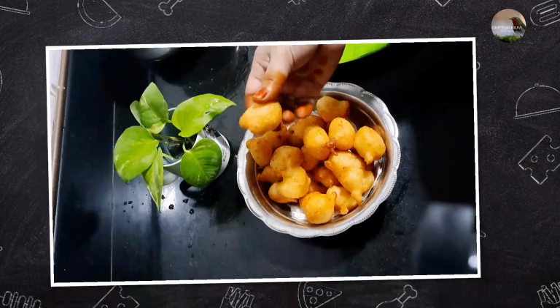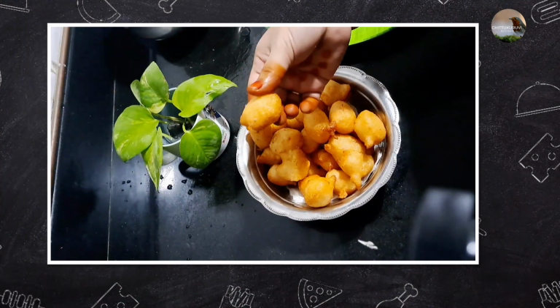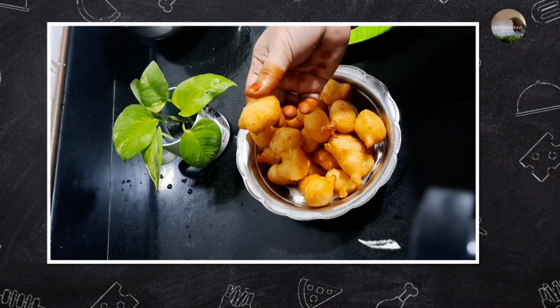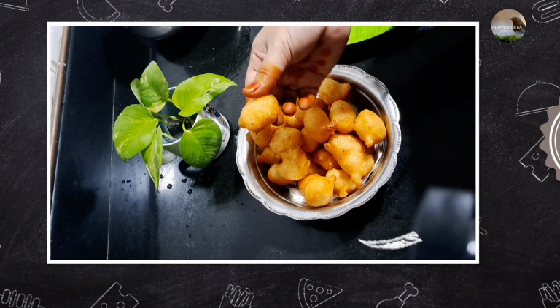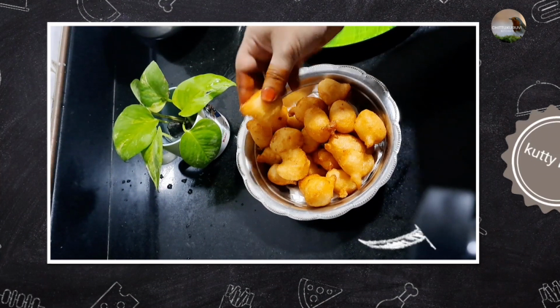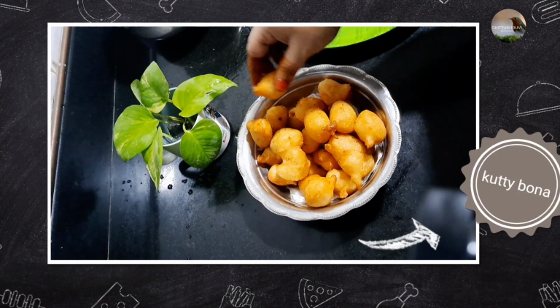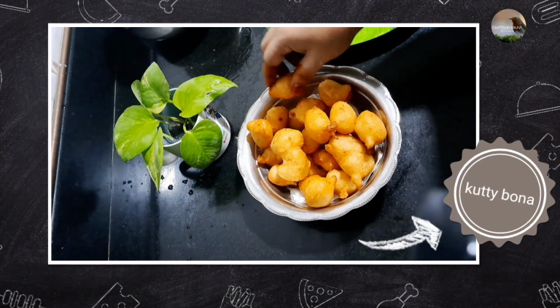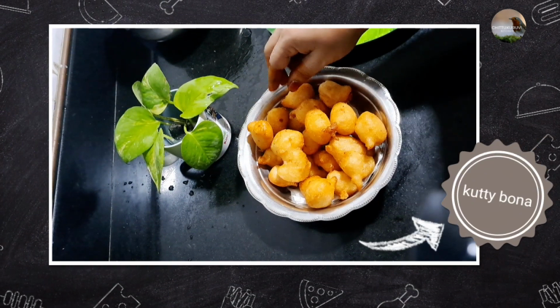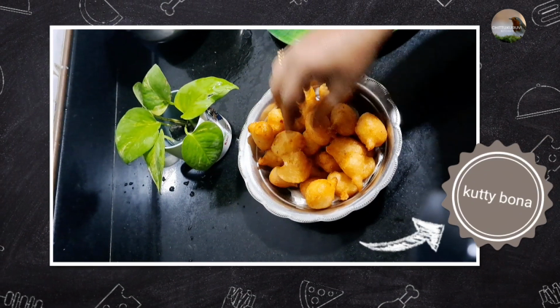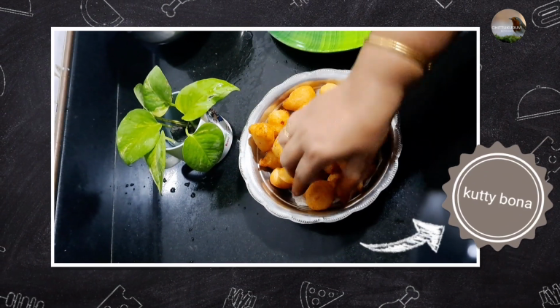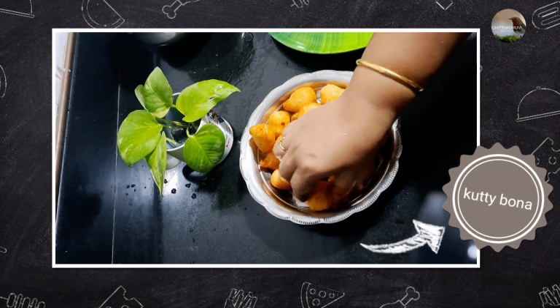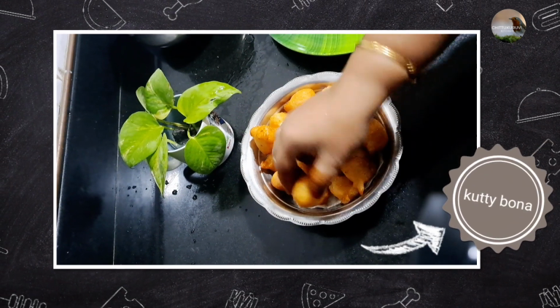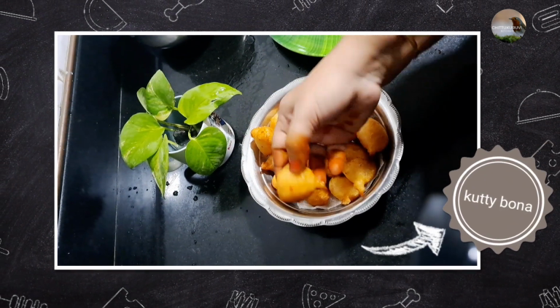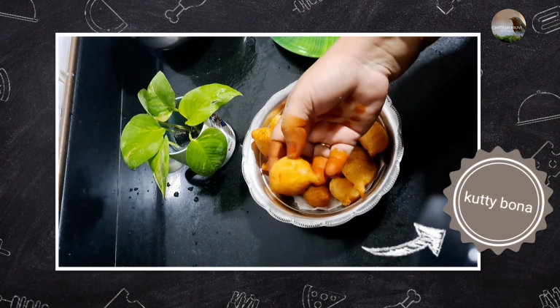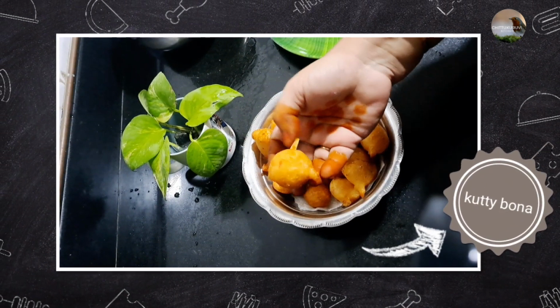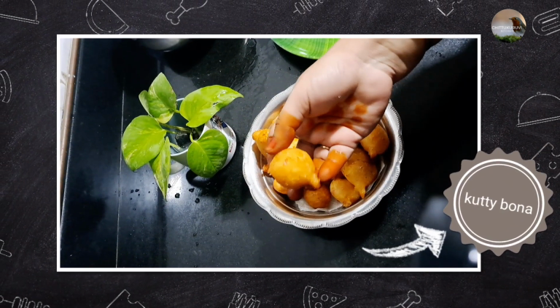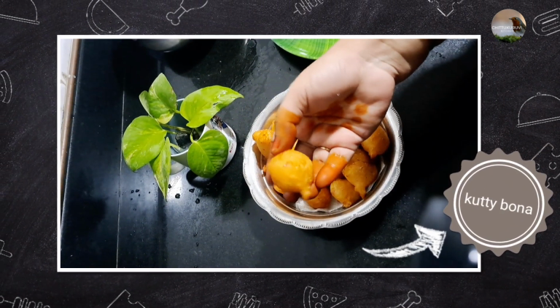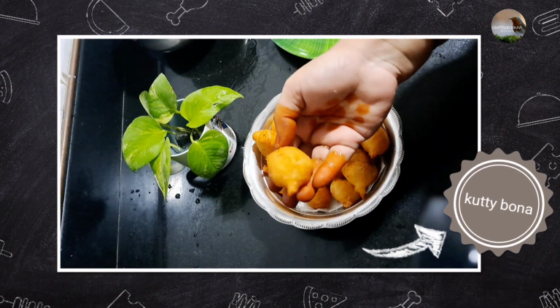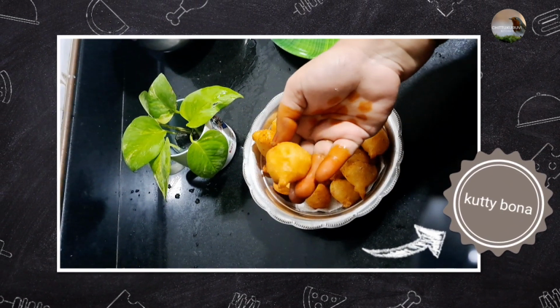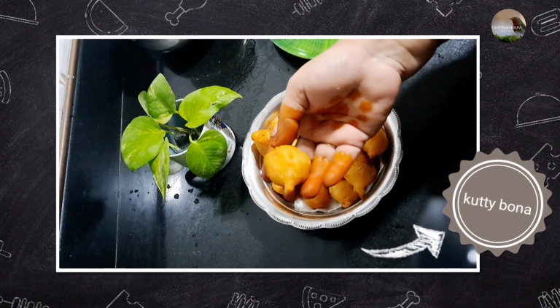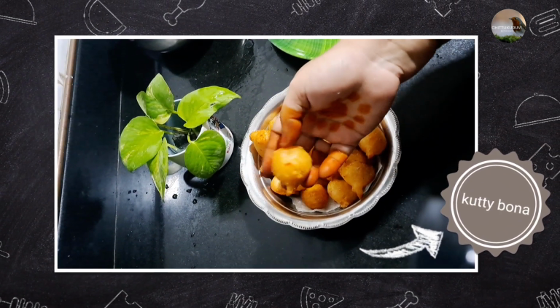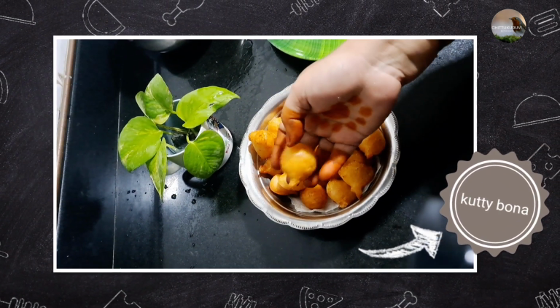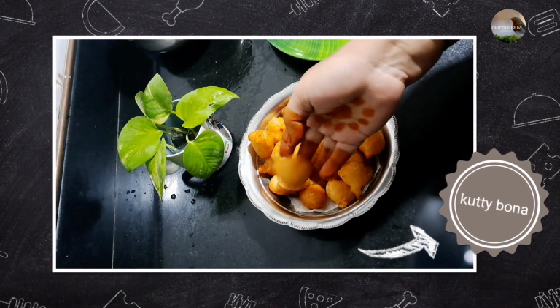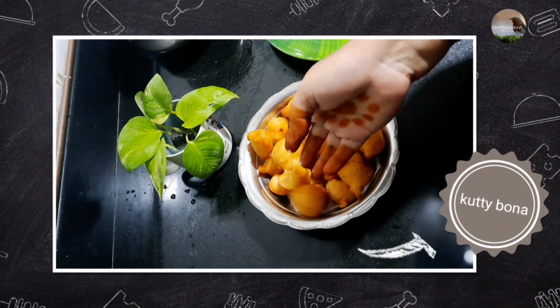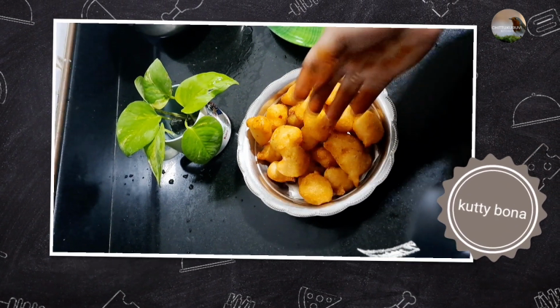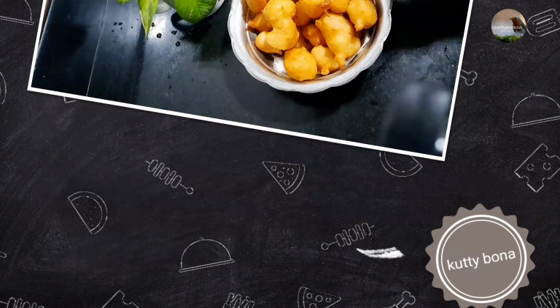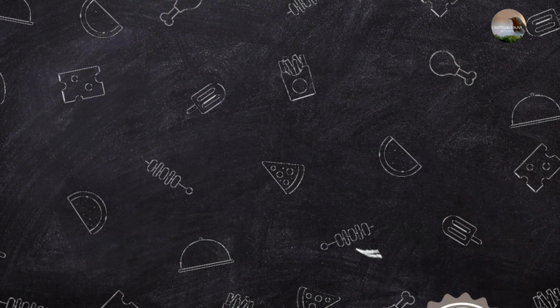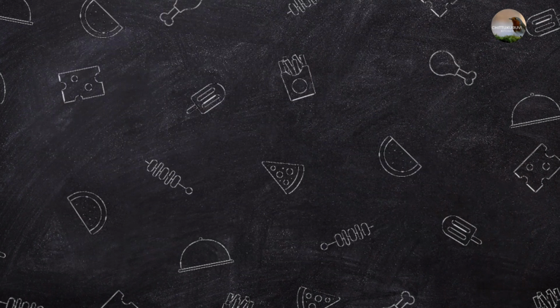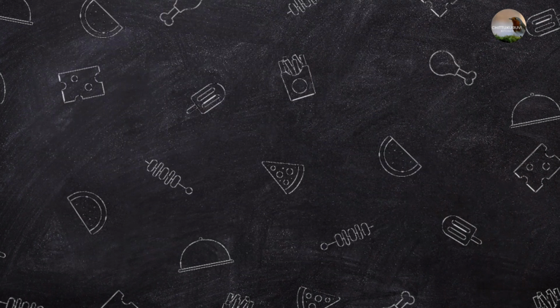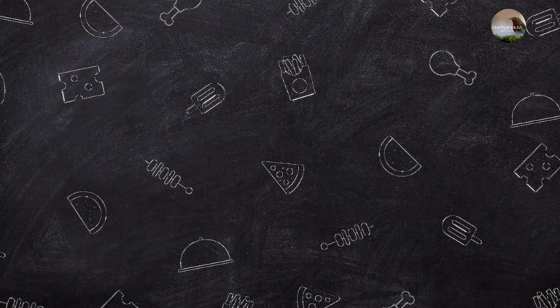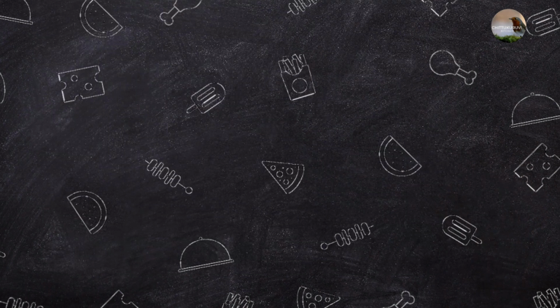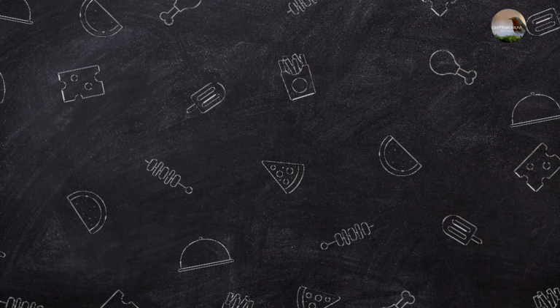Hi friends, welcome to Chittakuri Vekachan. Today we are going to talk about Kutti Bonda.